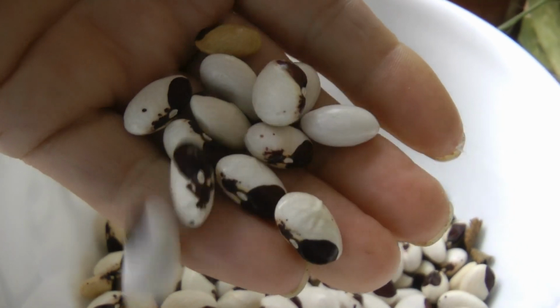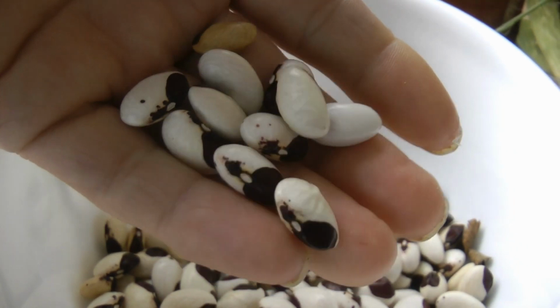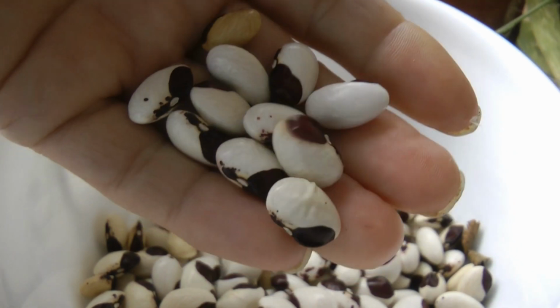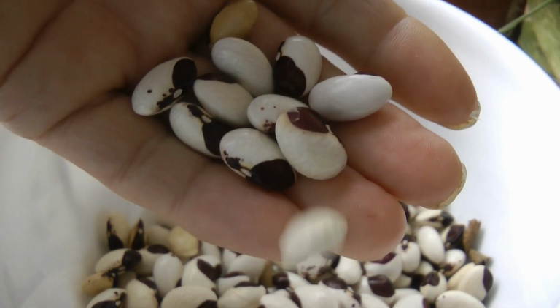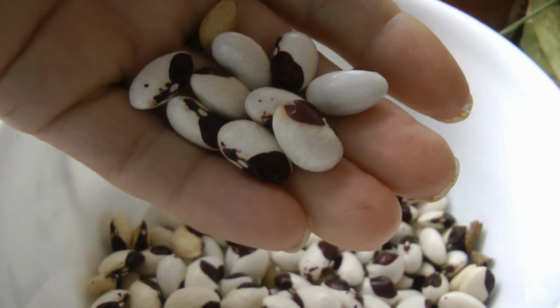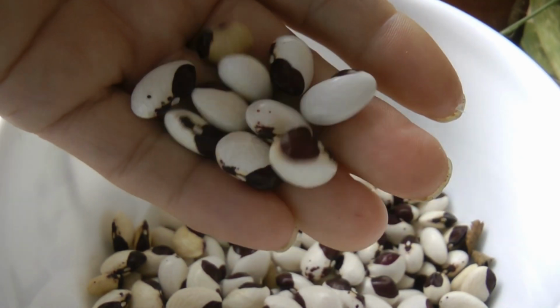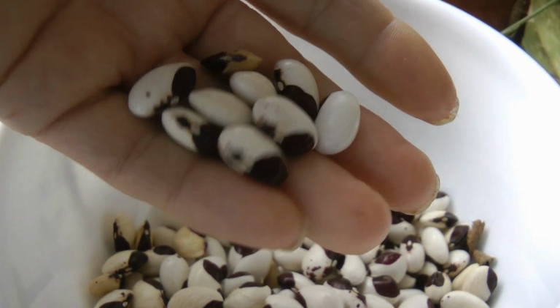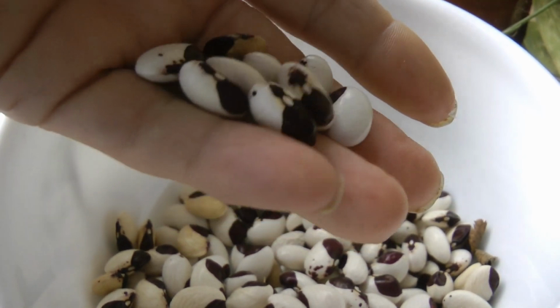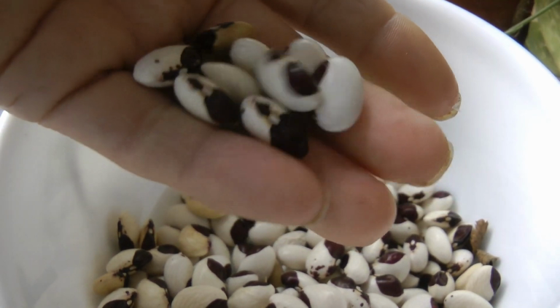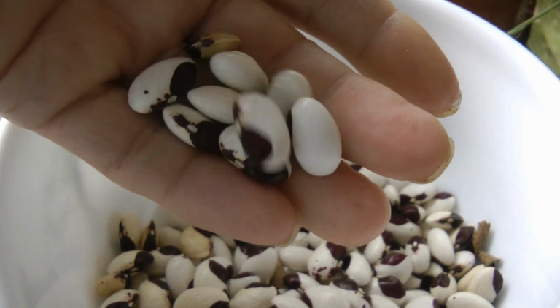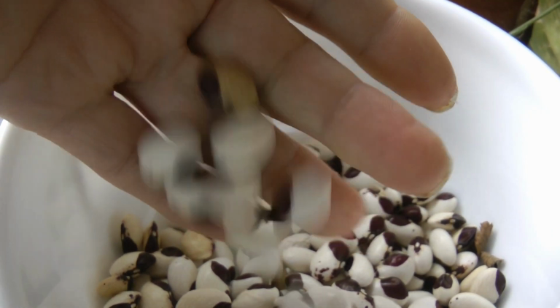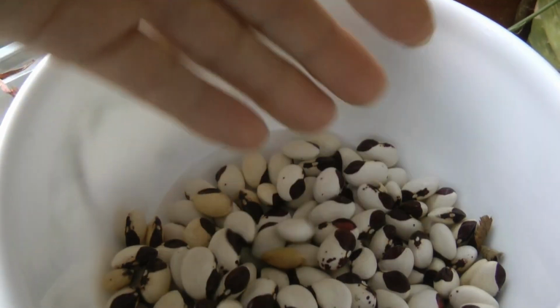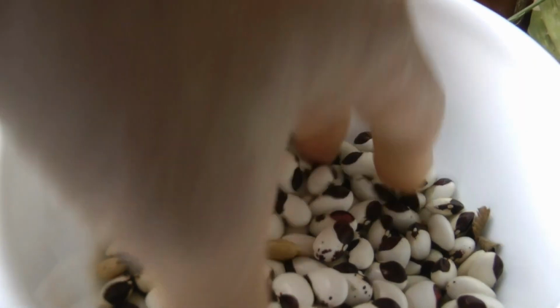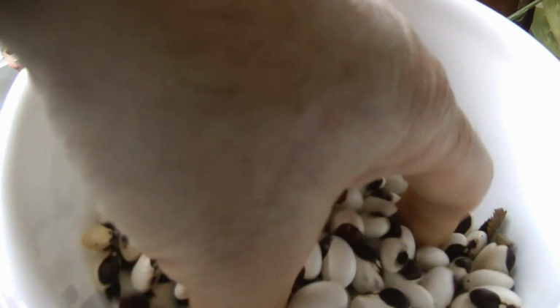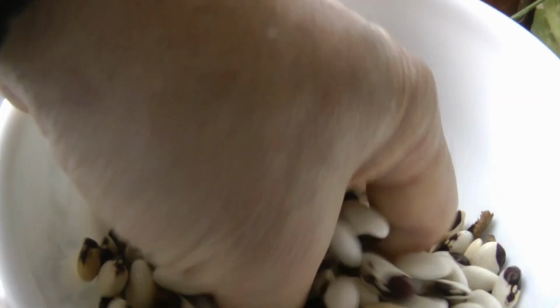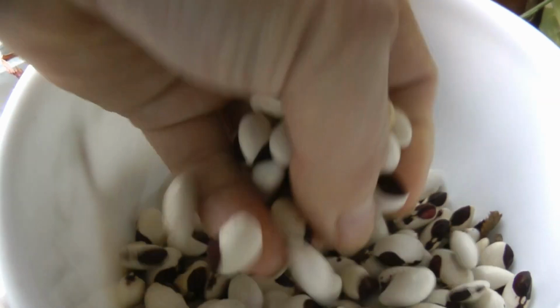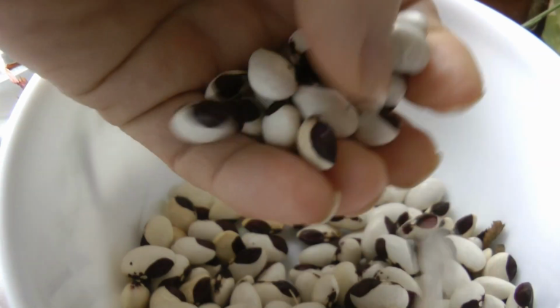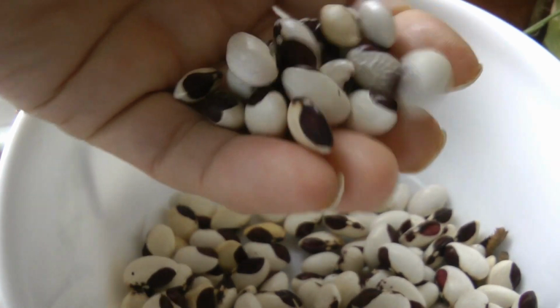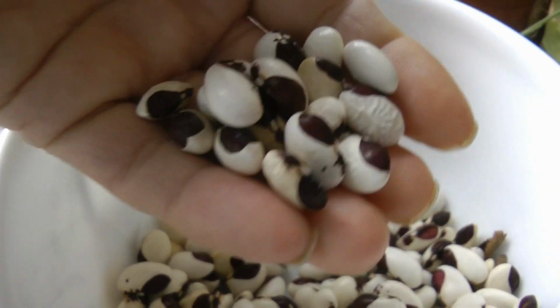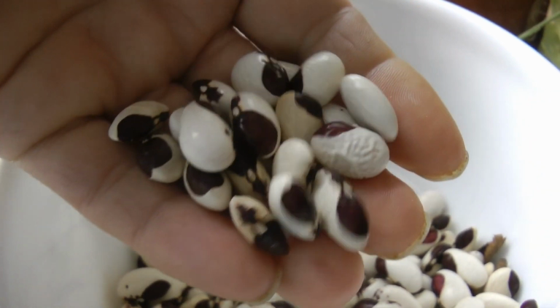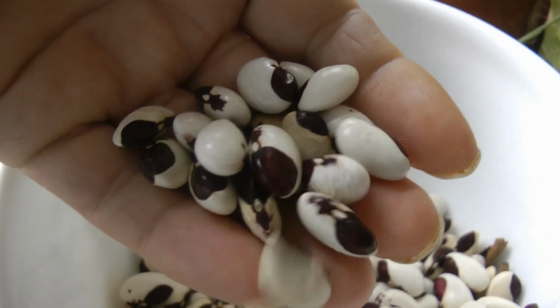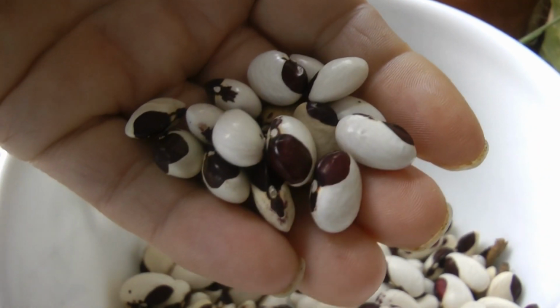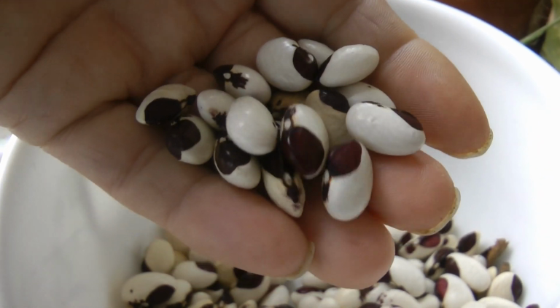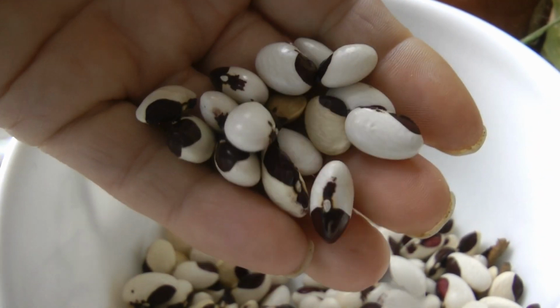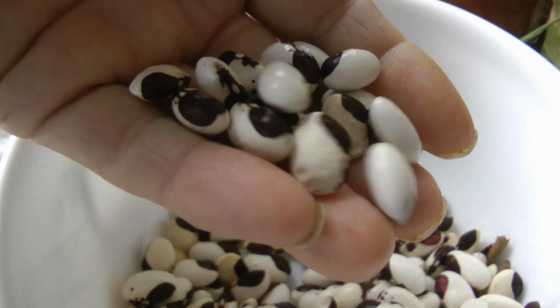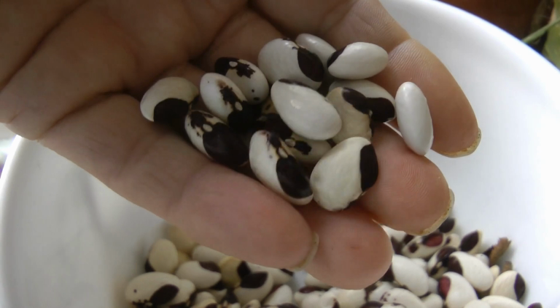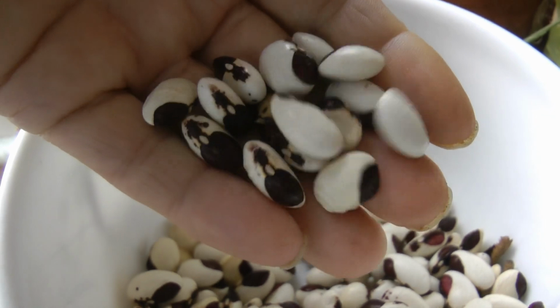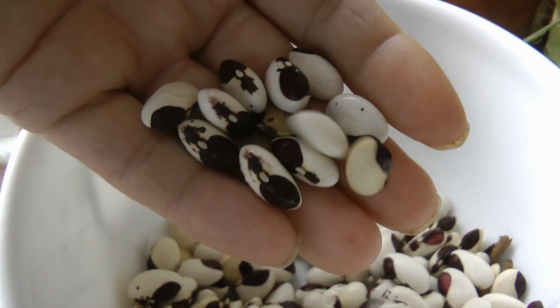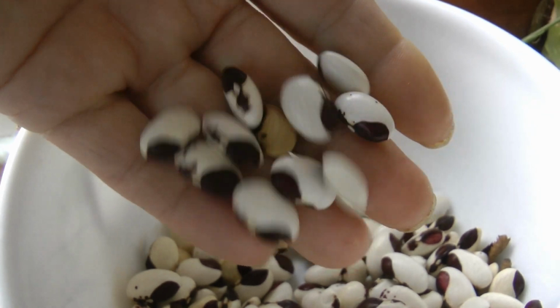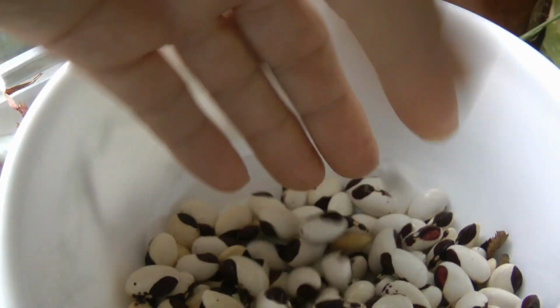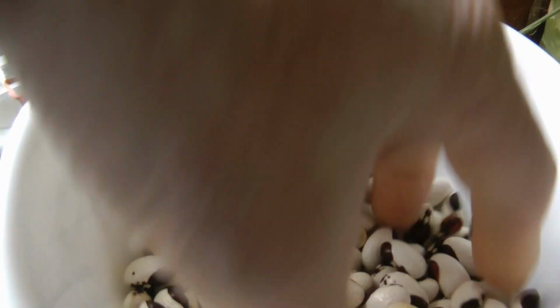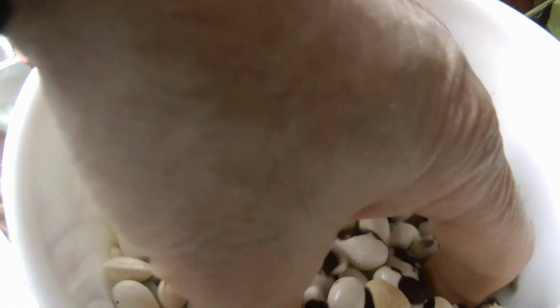I think they're fairly large bean seeds, and I grow a lot of beans but I'm still learning how to prepare them.